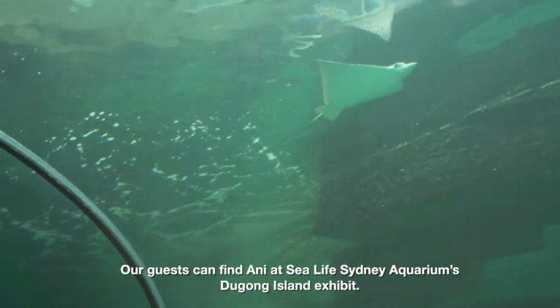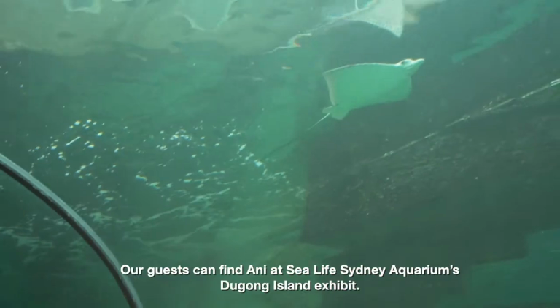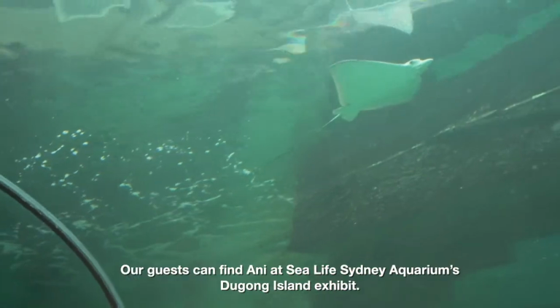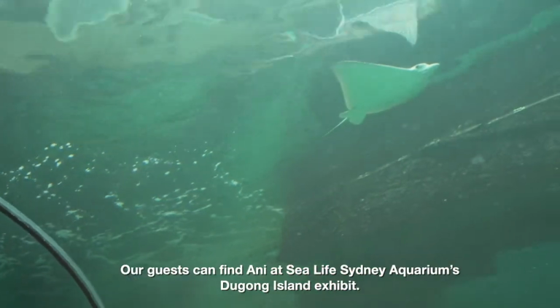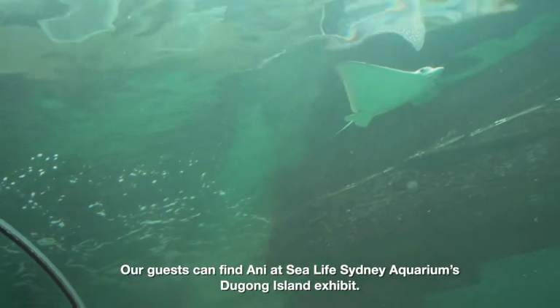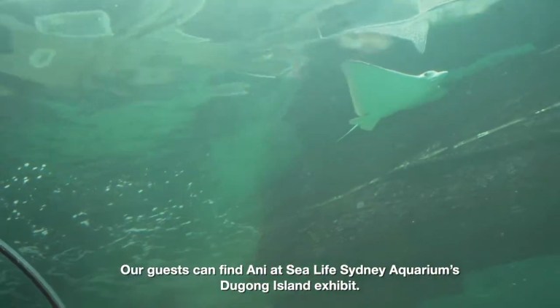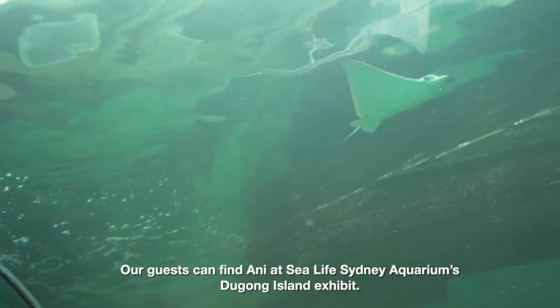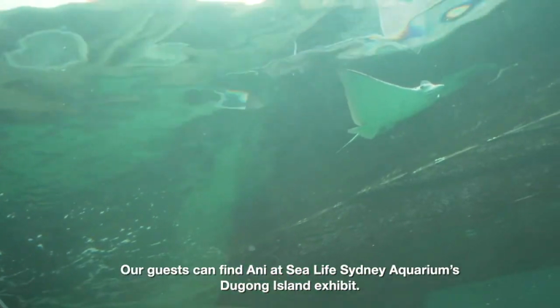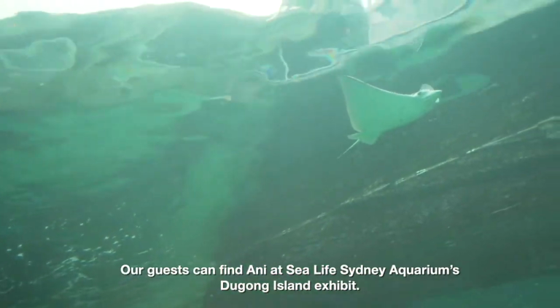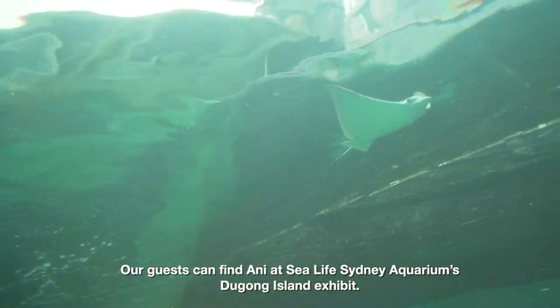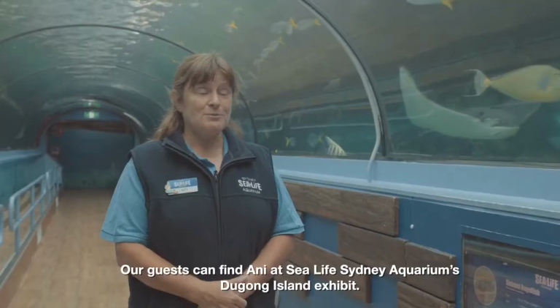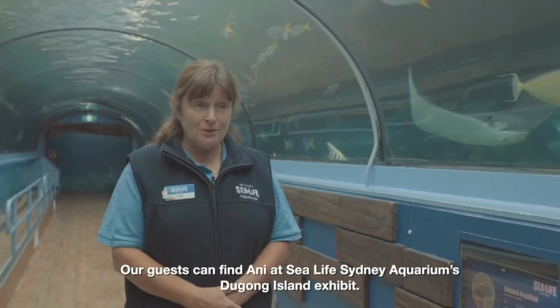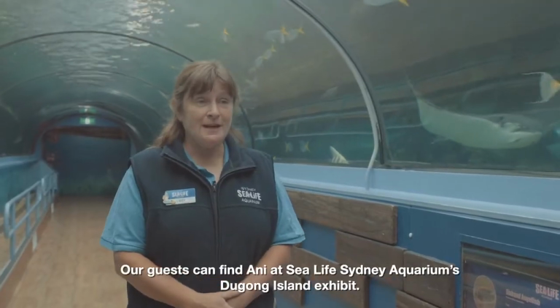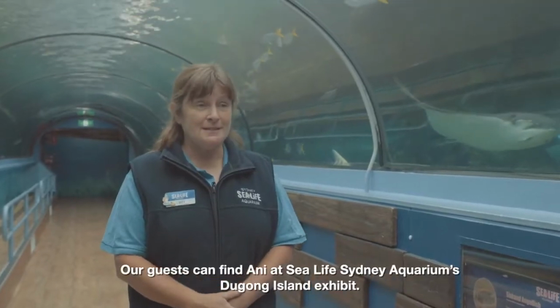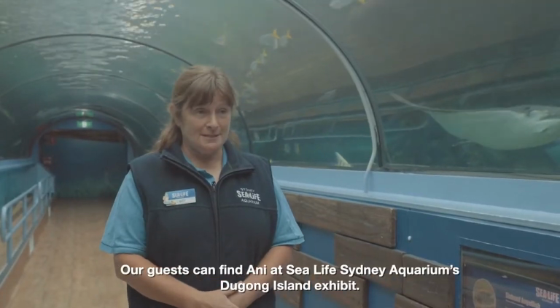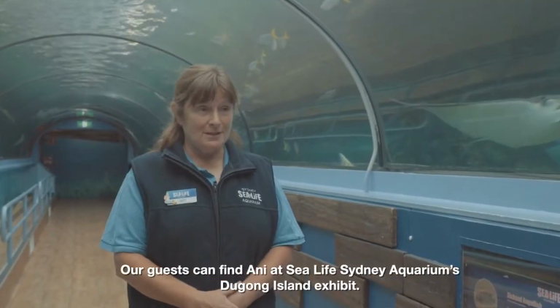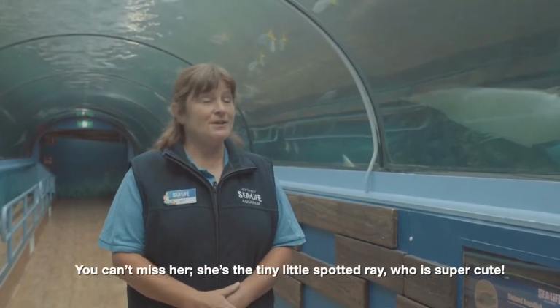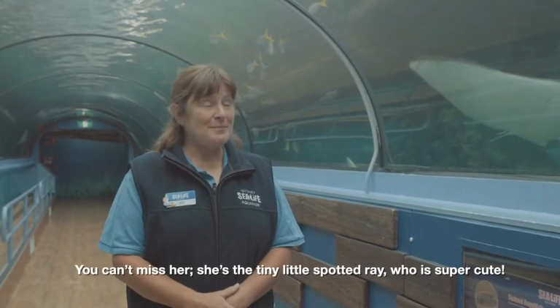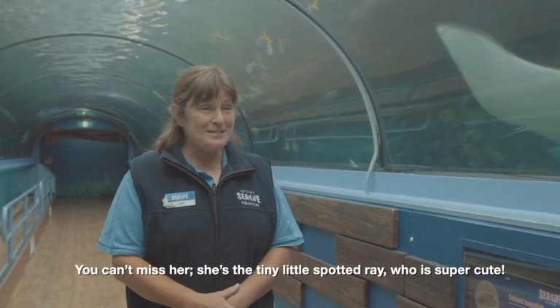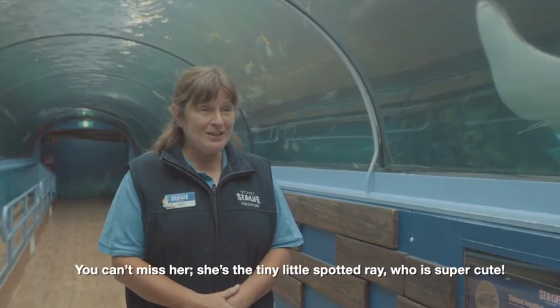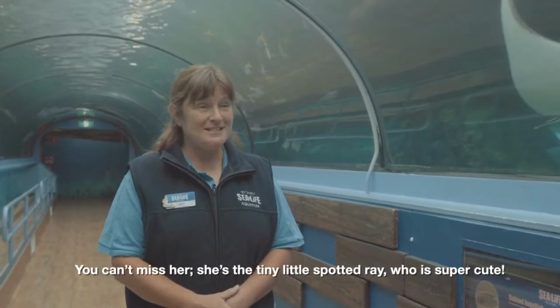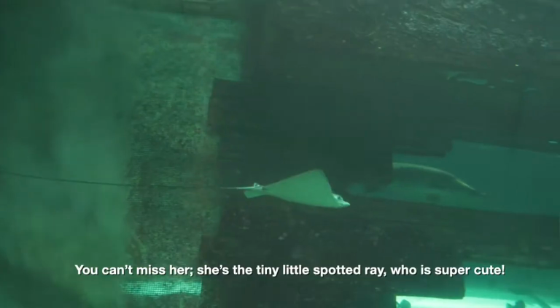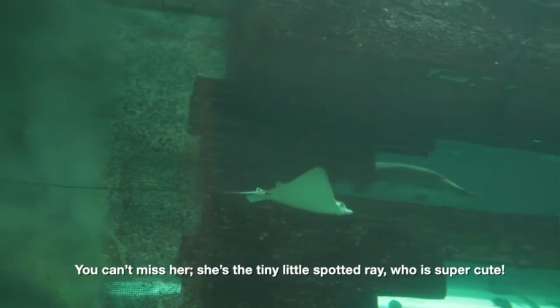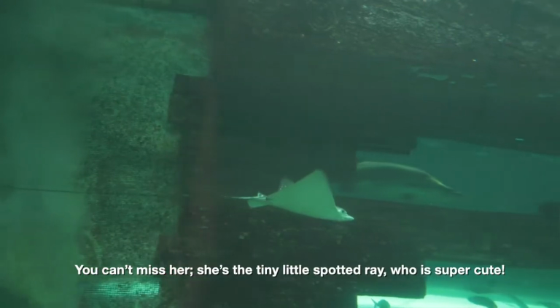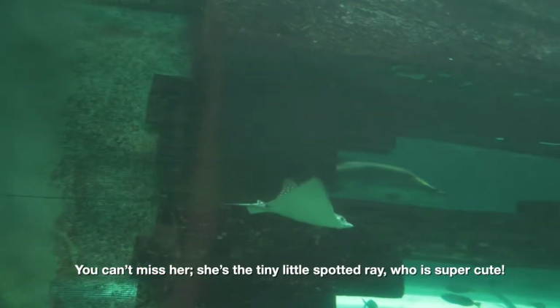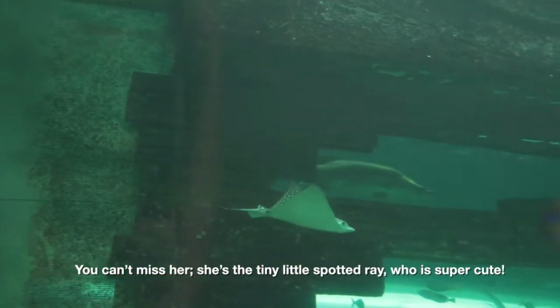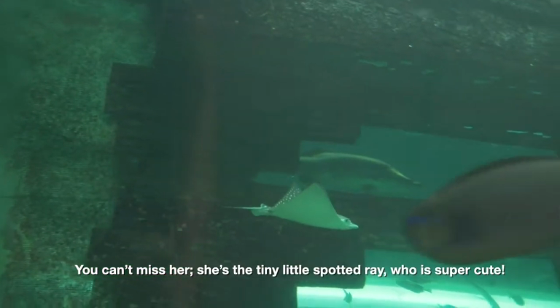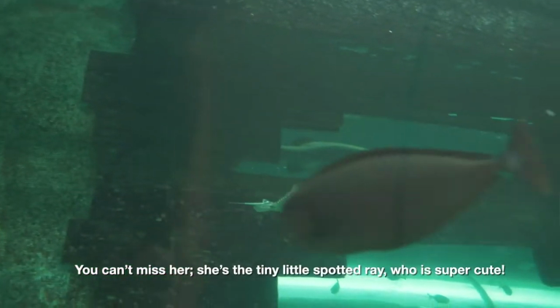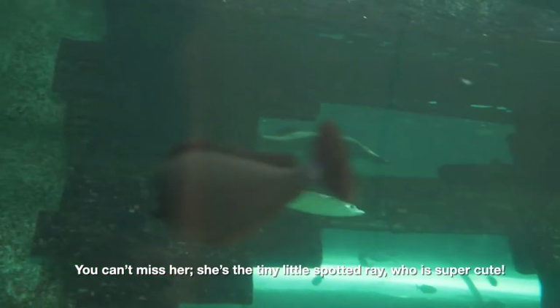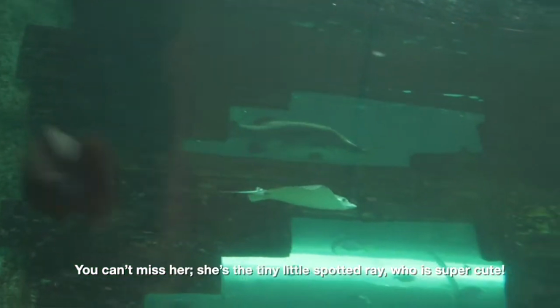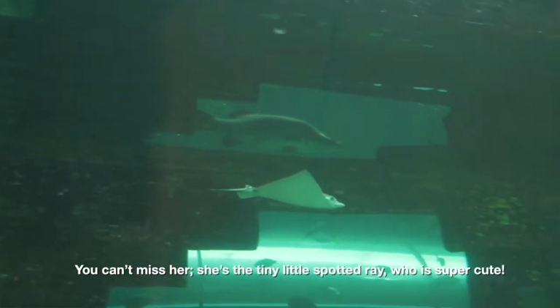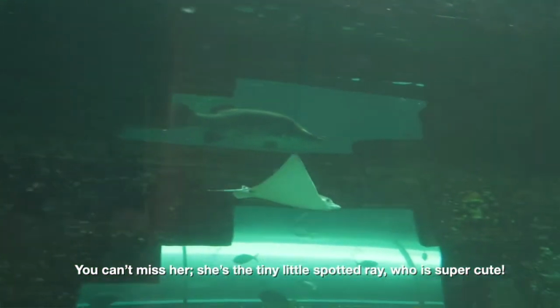Guests can find Annie at SeaLife Sydney Aquarium's Dugong Island exhibit. You can't miss her — she is the tiny little spotted ray who is super cute.